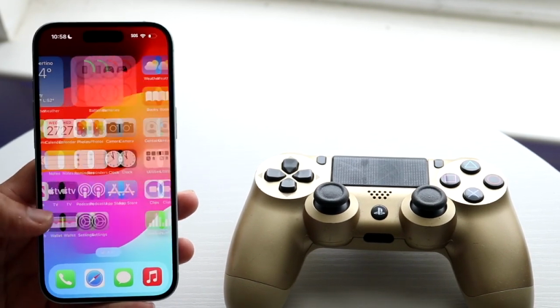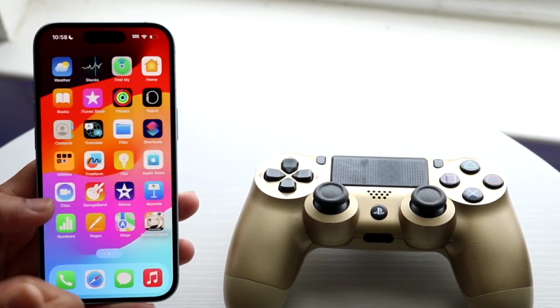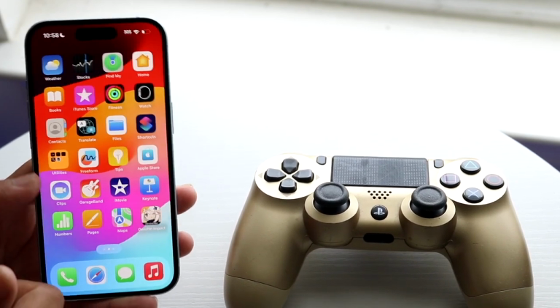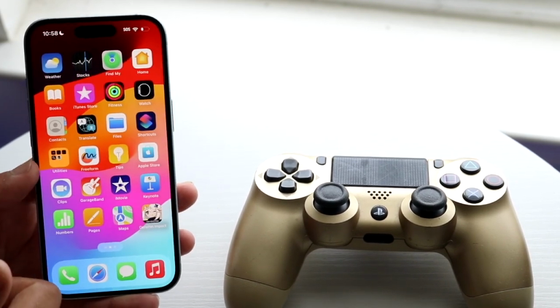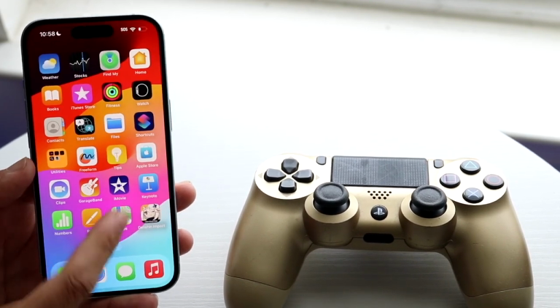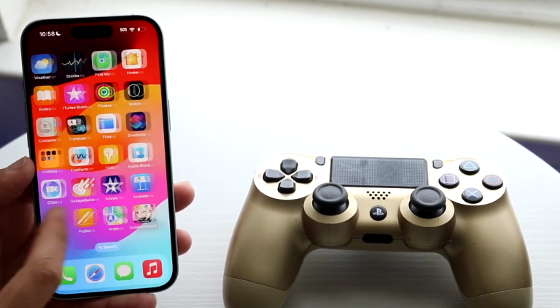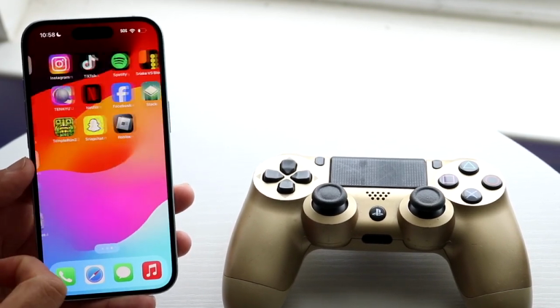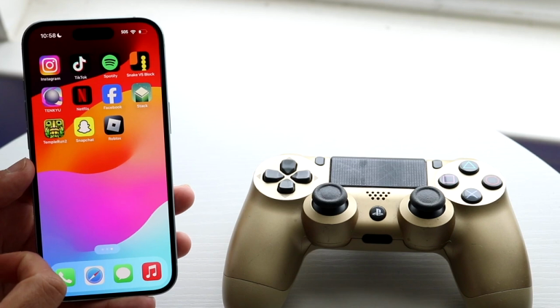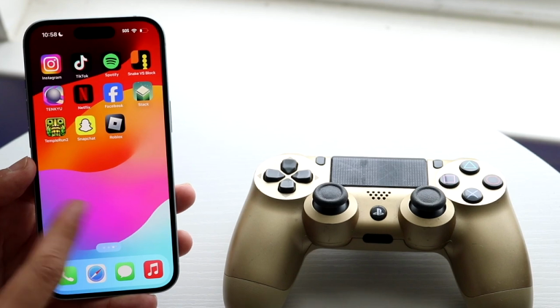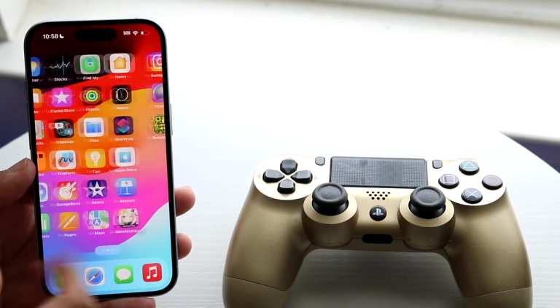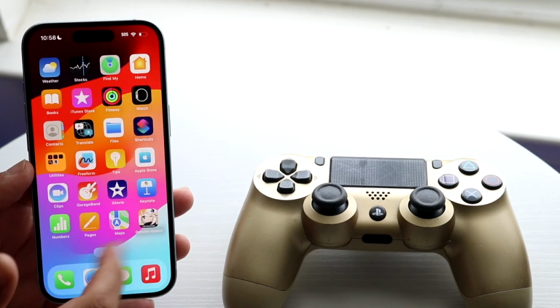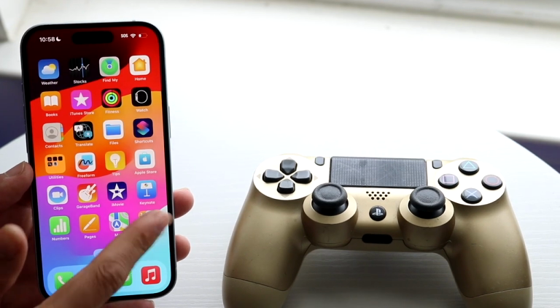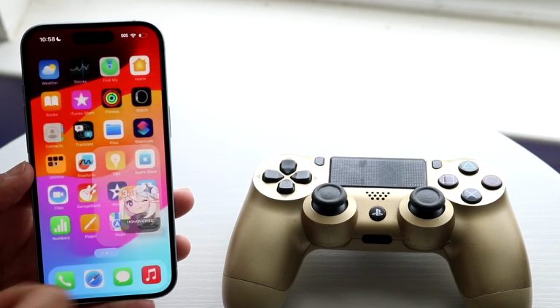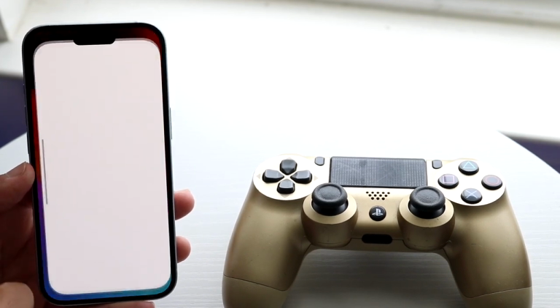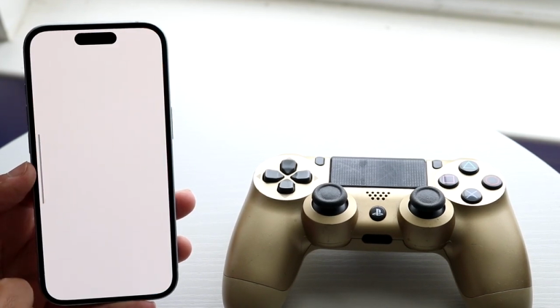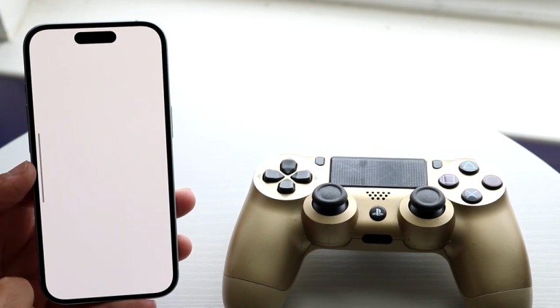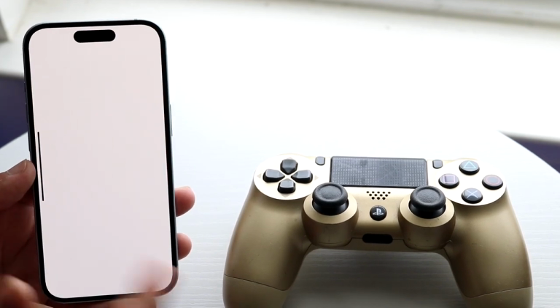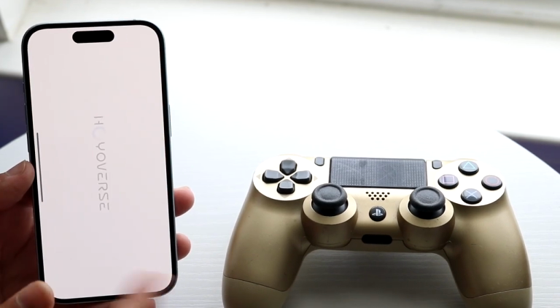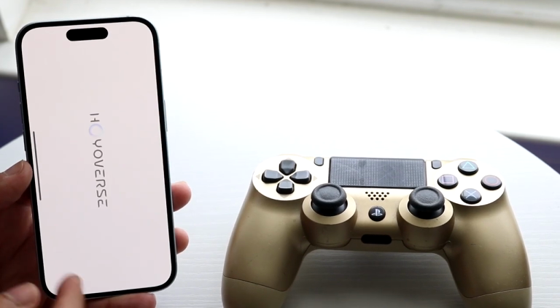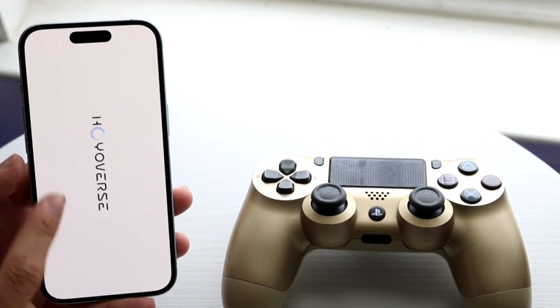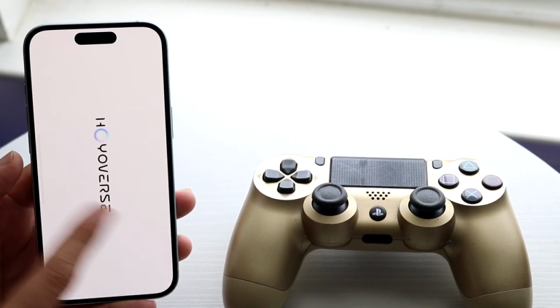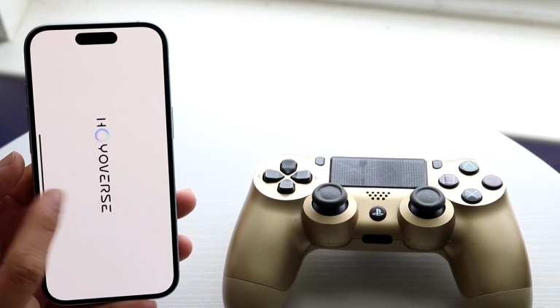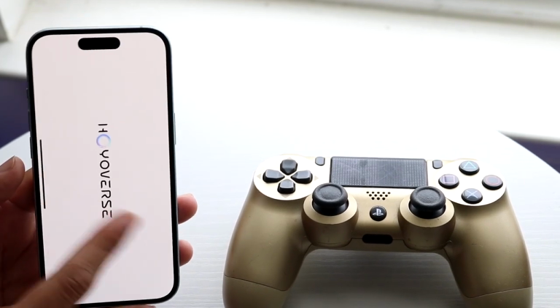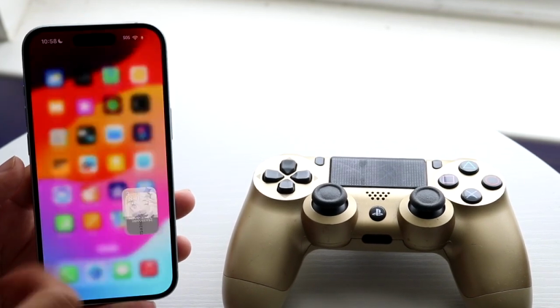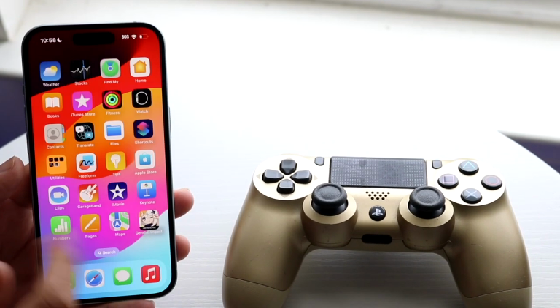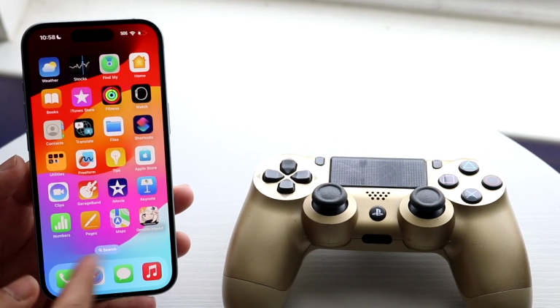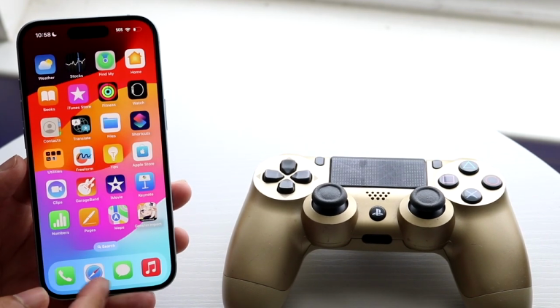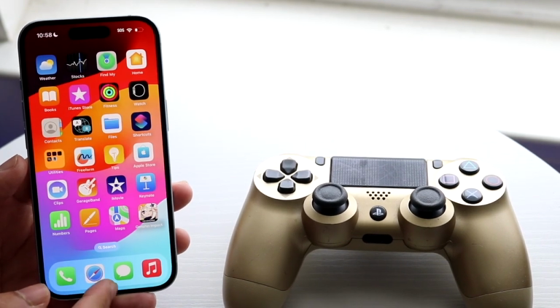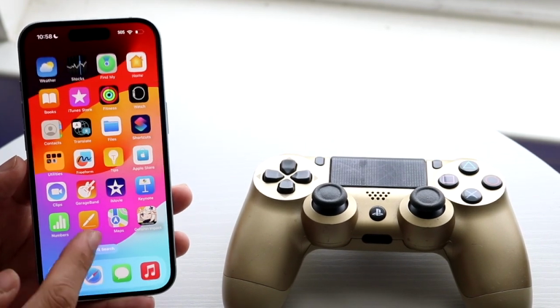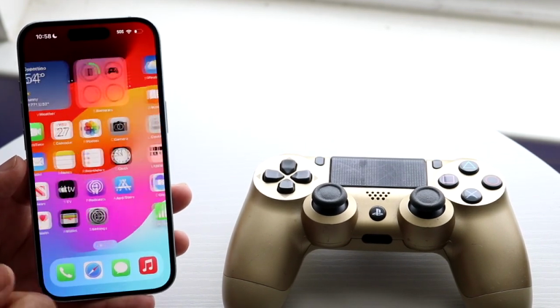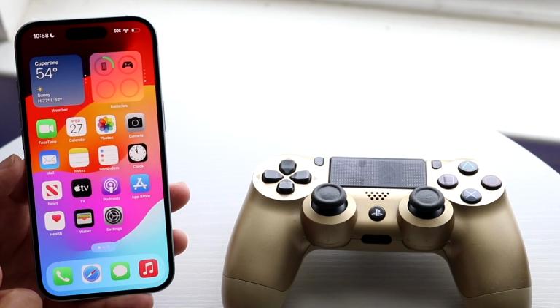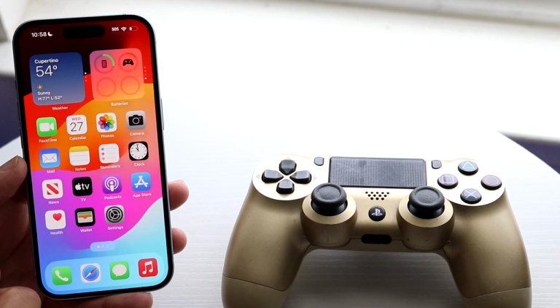You can open up a game and start using this controller. Whatever games support the controller, you should be able to use it.